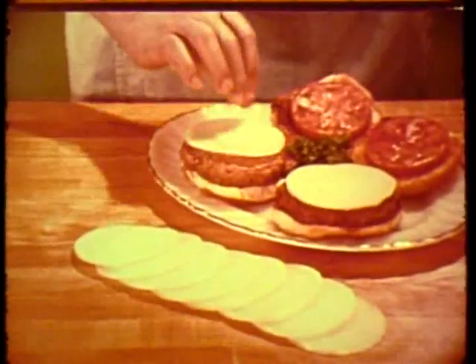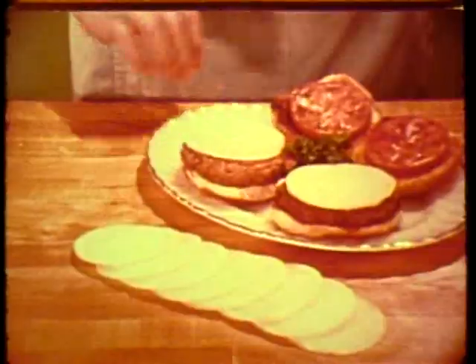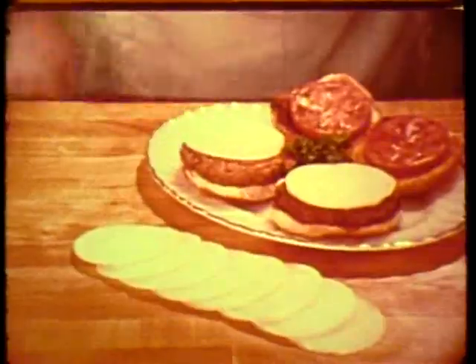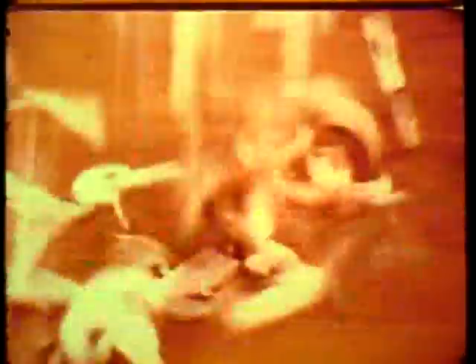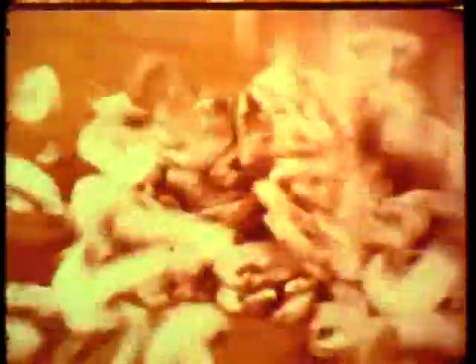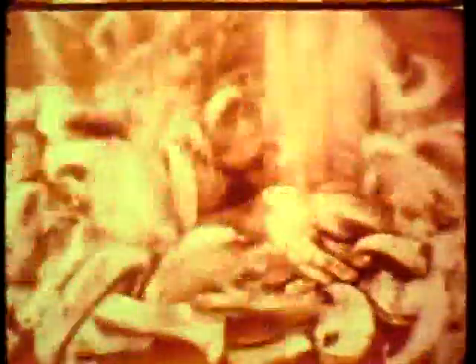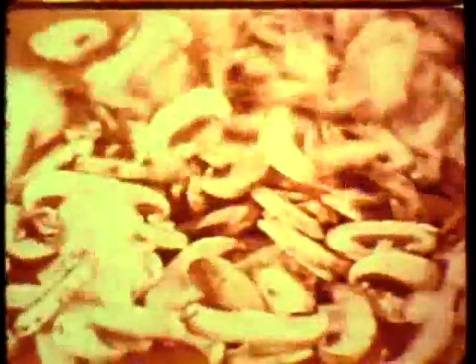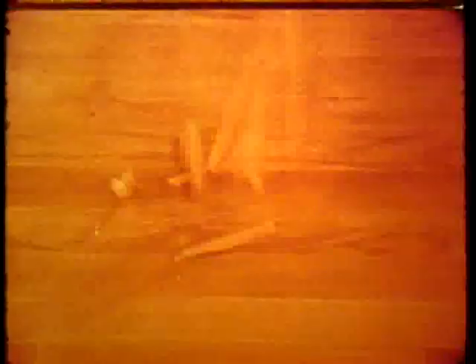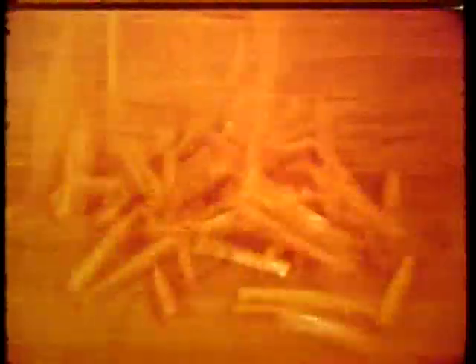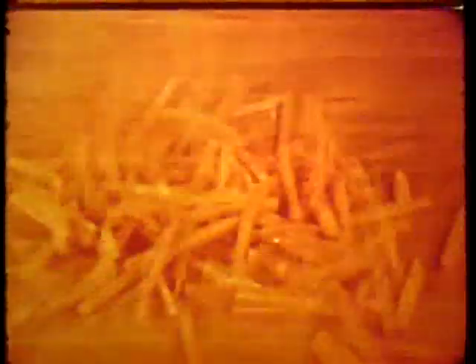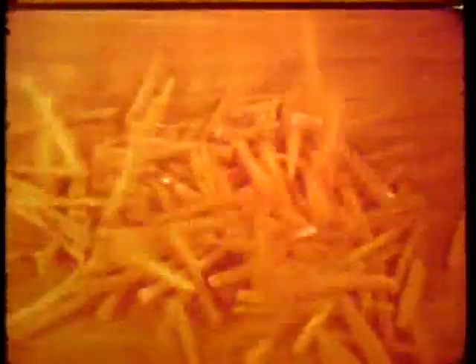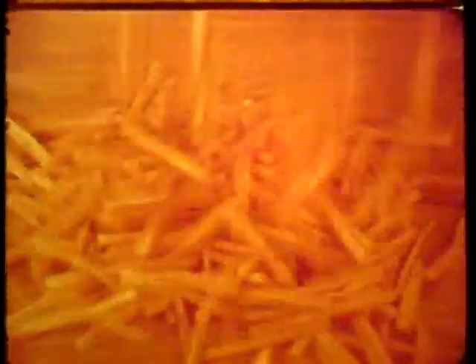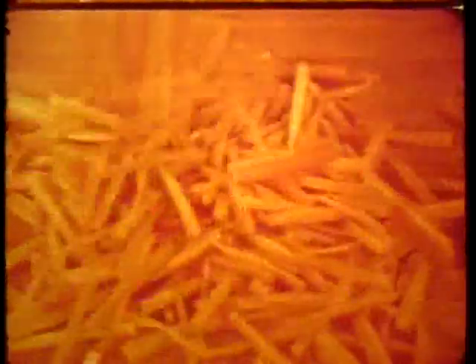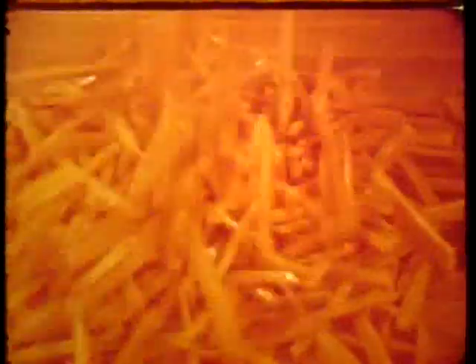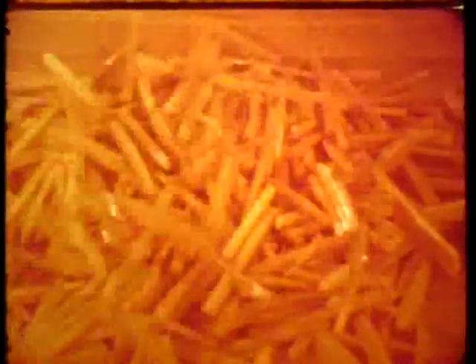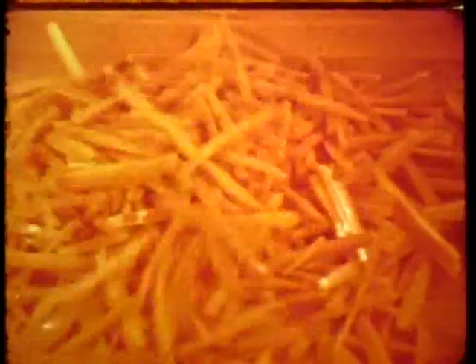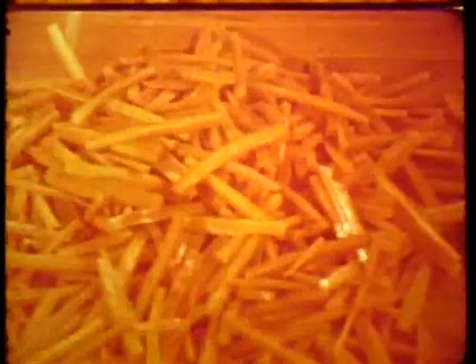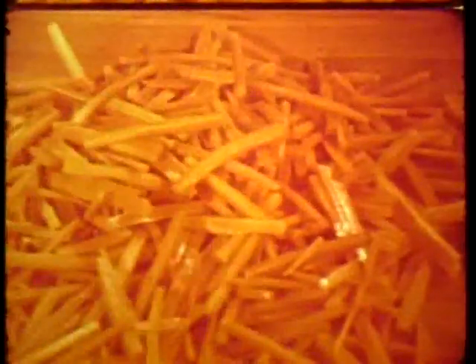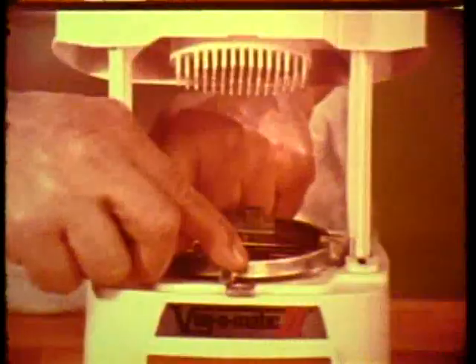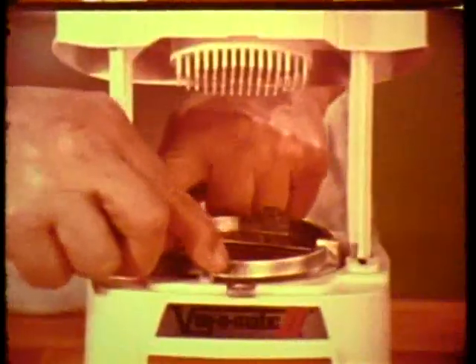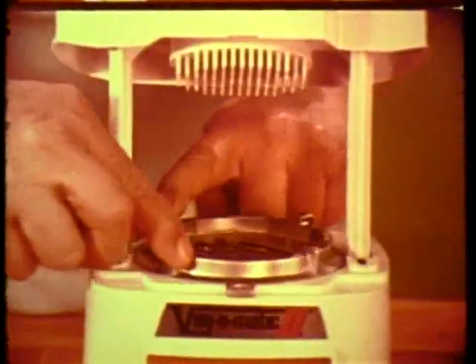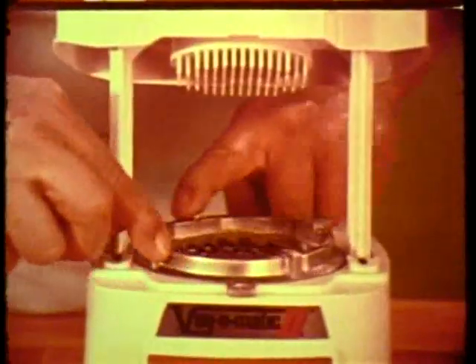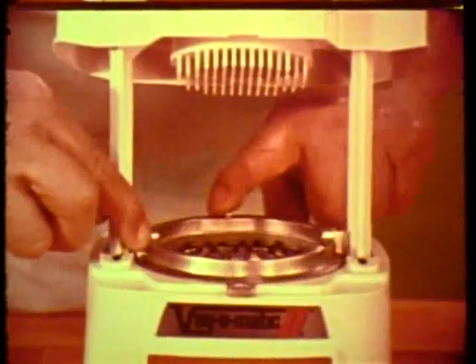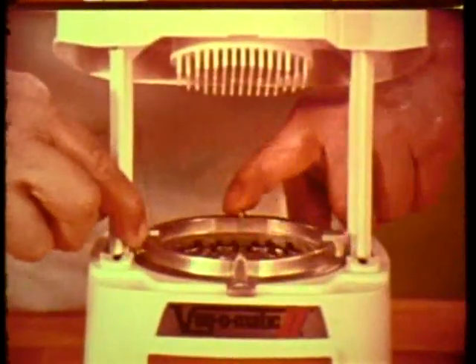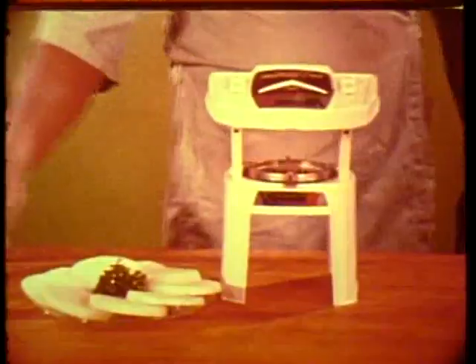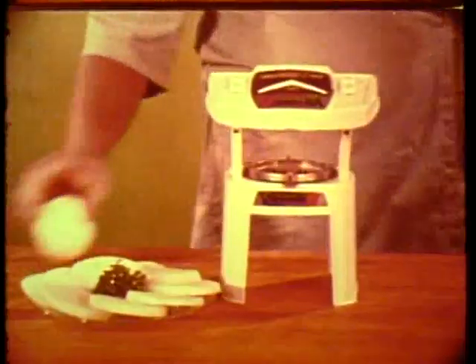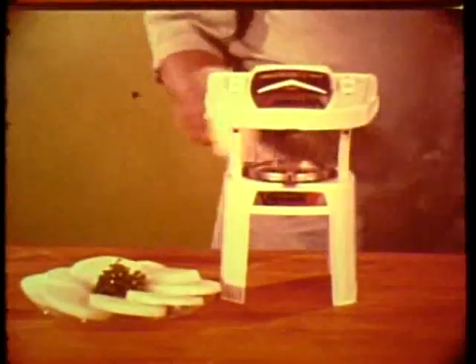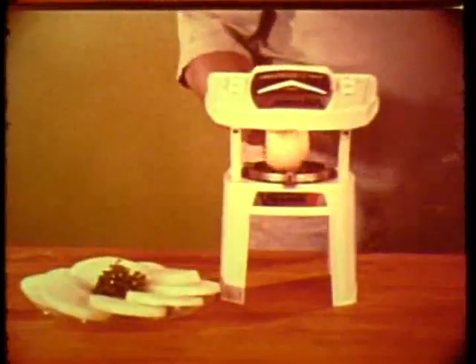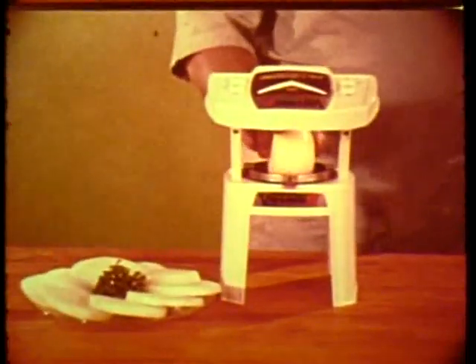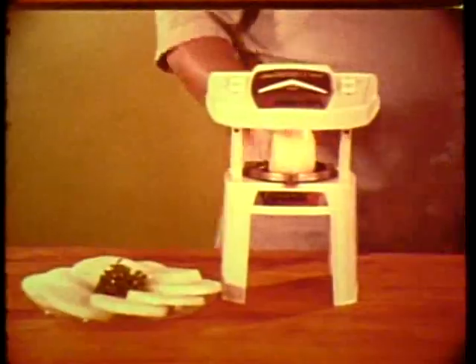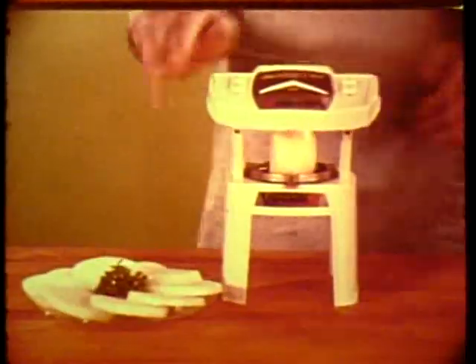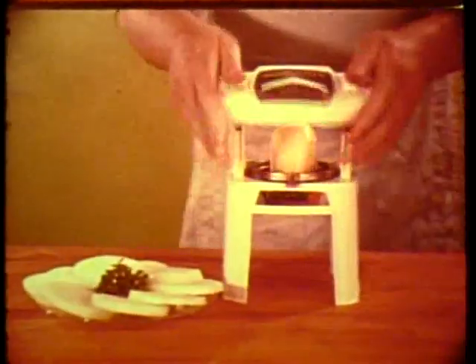Slices mushrooms. Tasty juliennes from sliced carrots. Turn the dial — slices are automatically thicker.